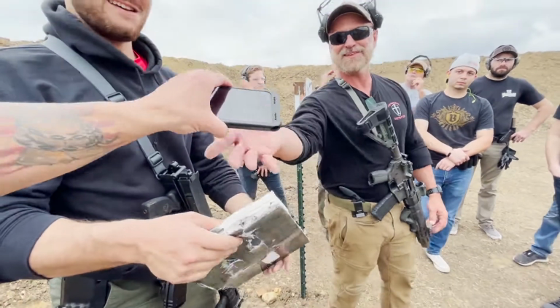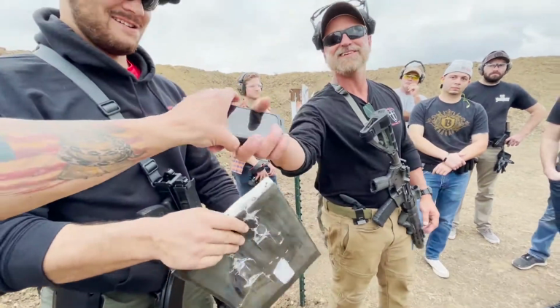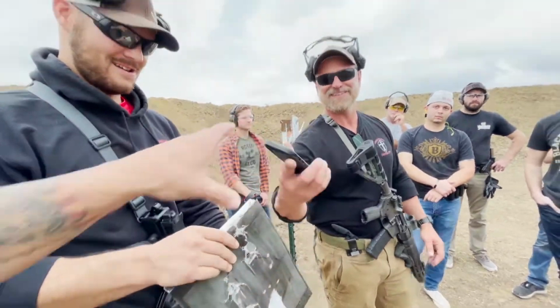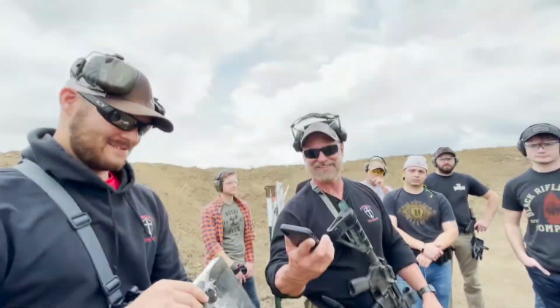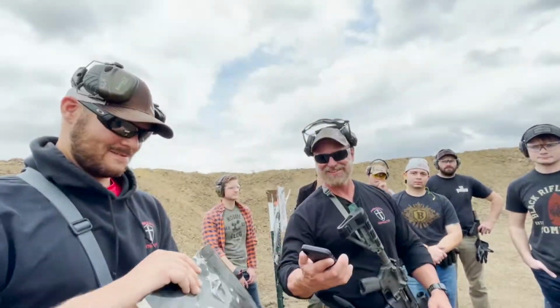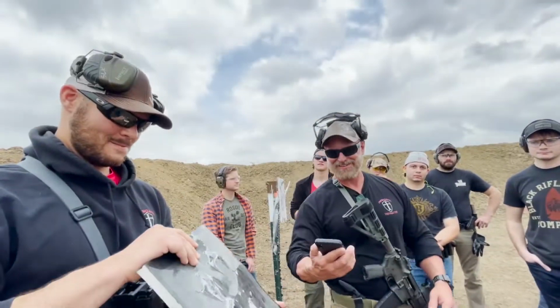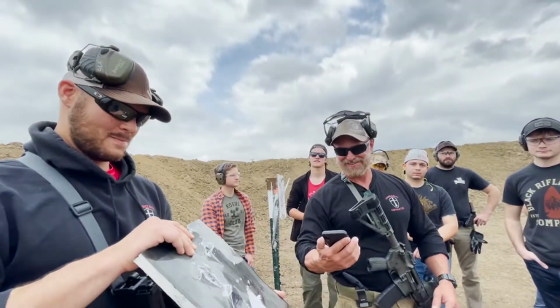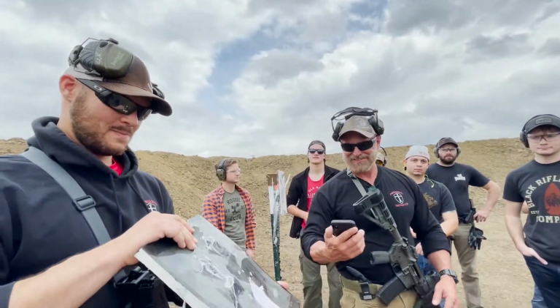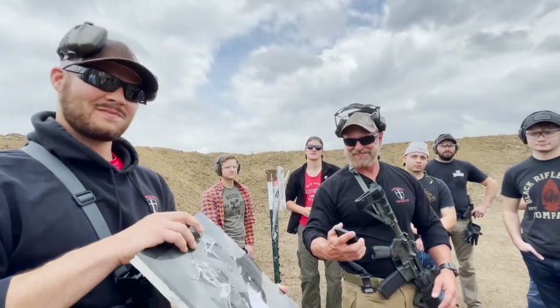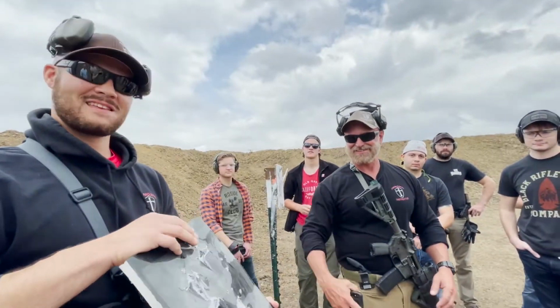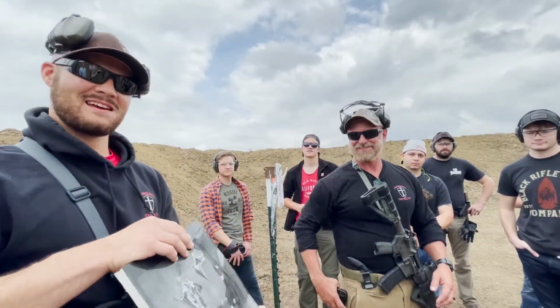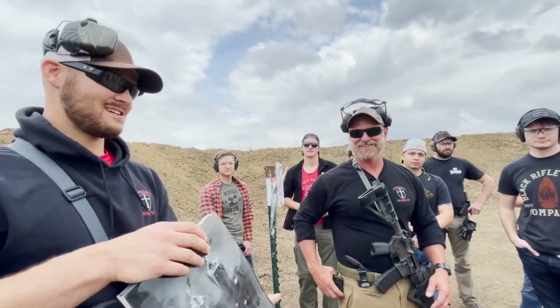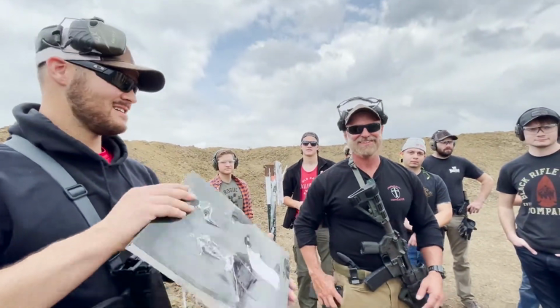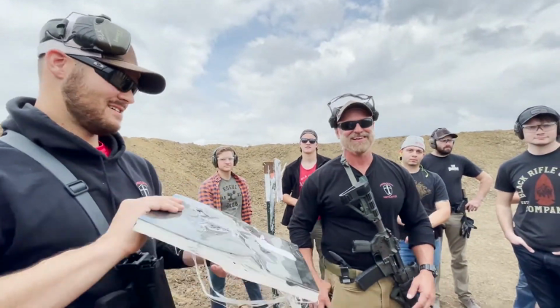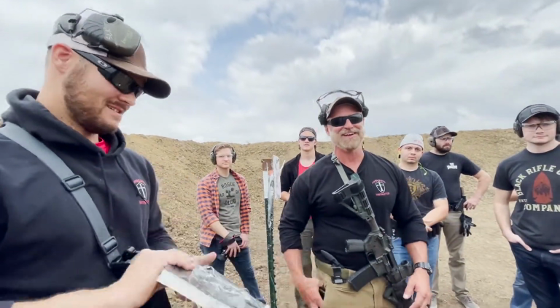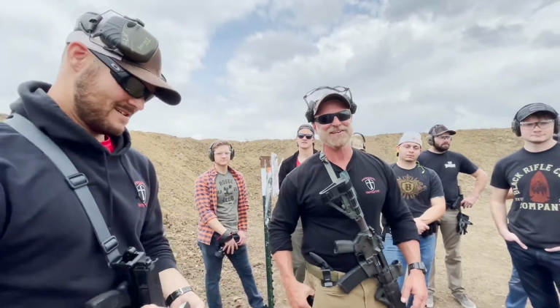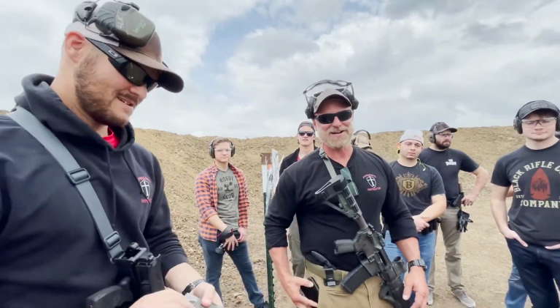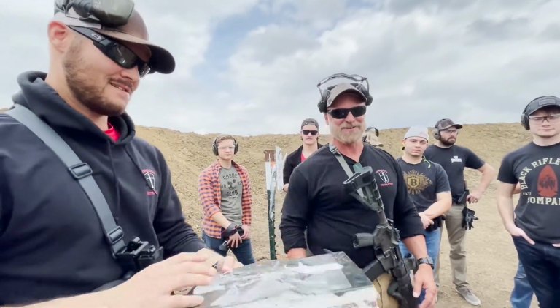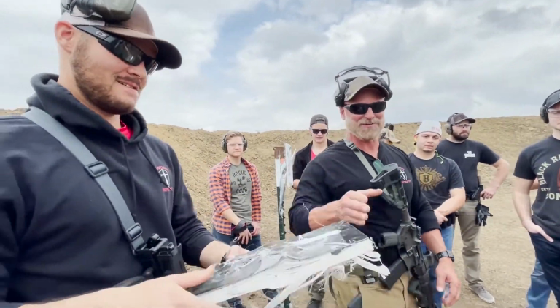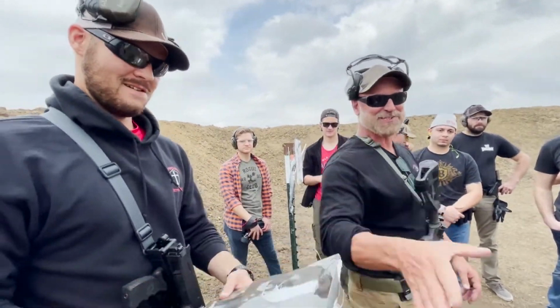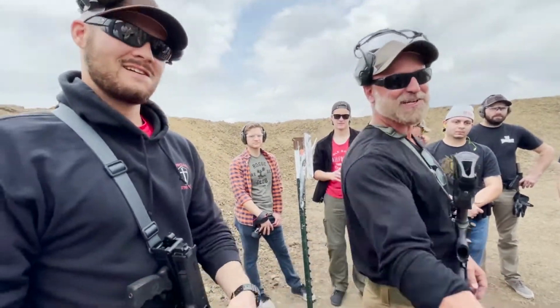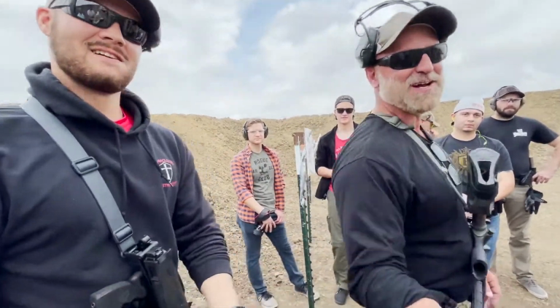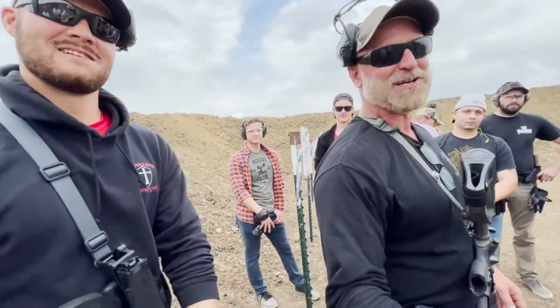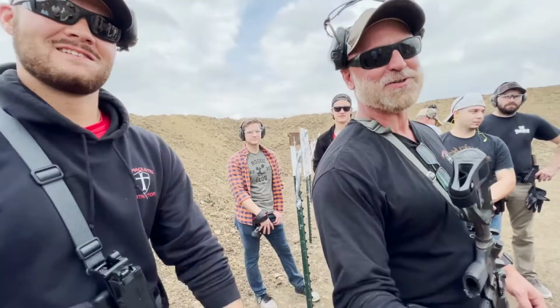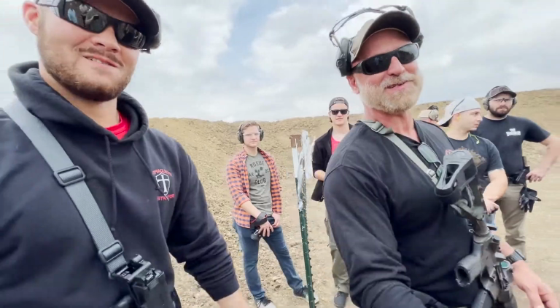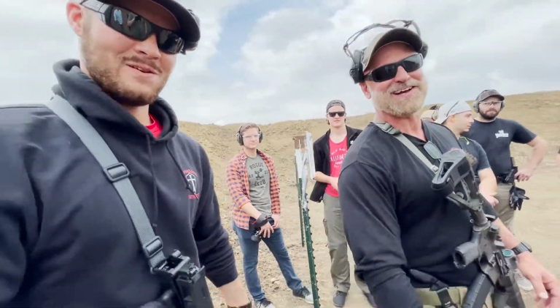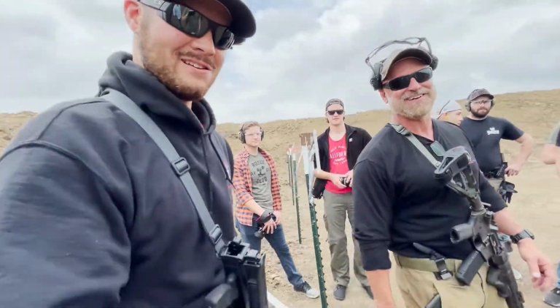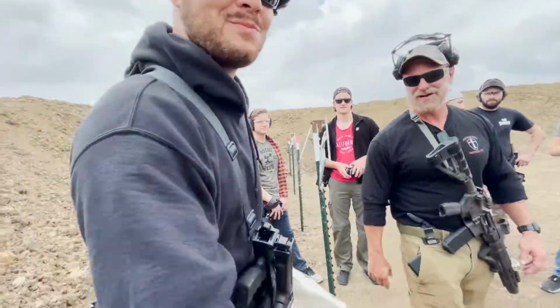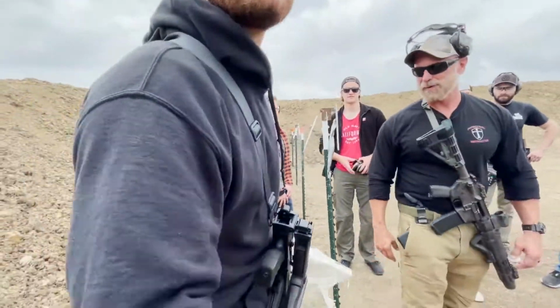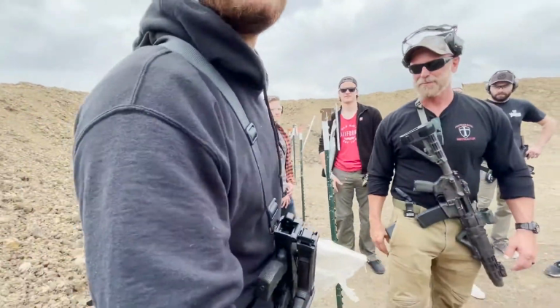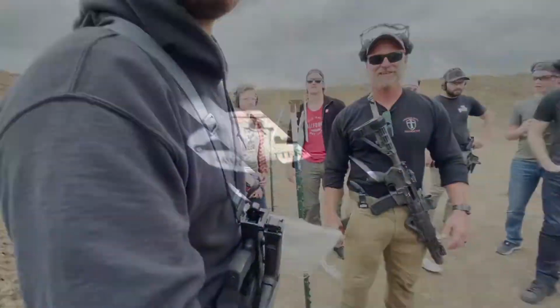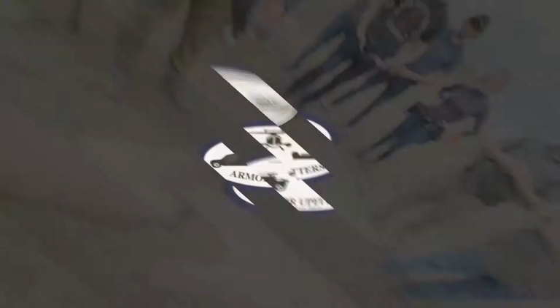Hell yeah. Congratulations, you guys. Good luck, man. Thanks for coming down. It is a pleasure meeting you.